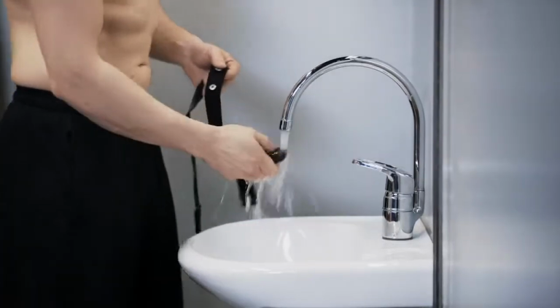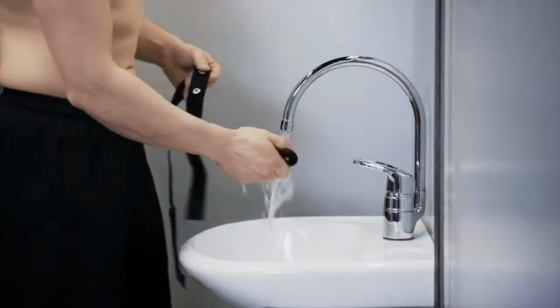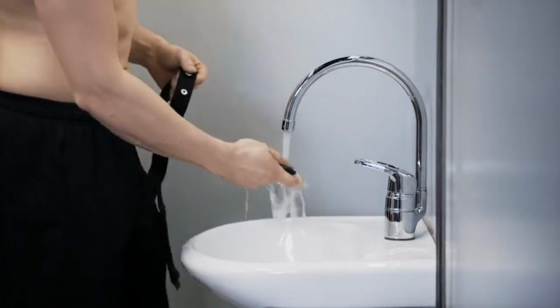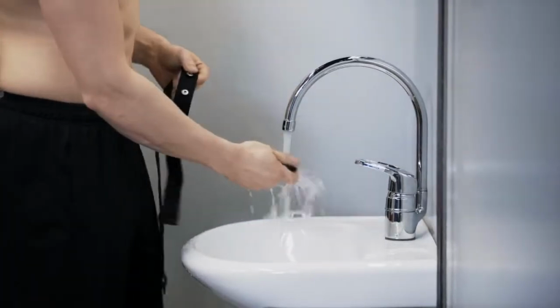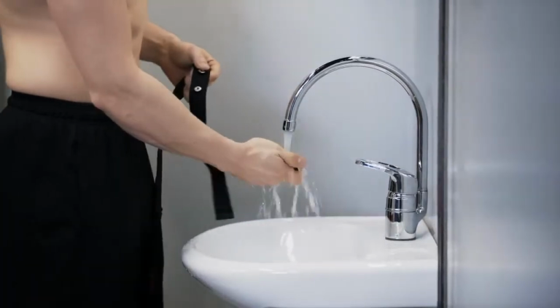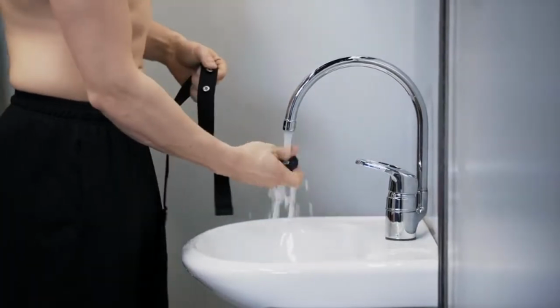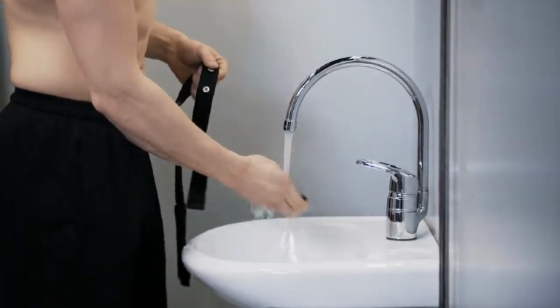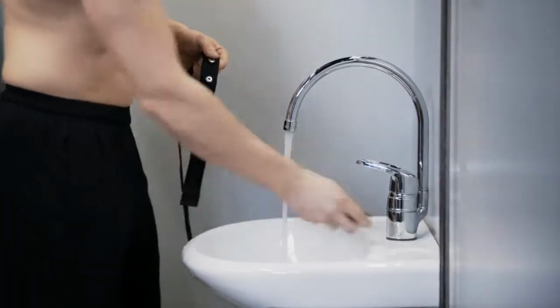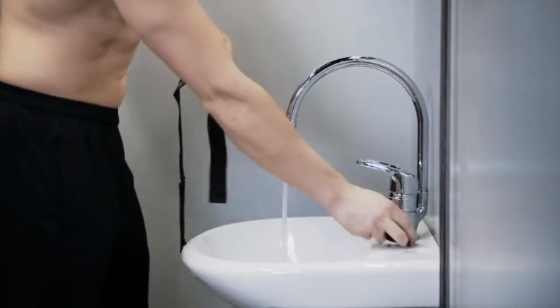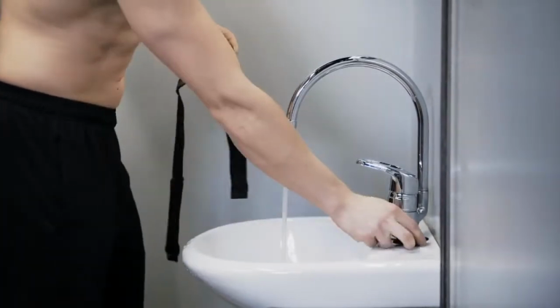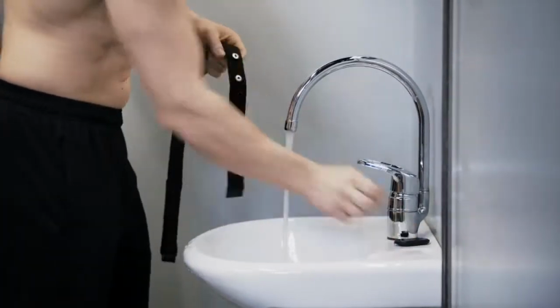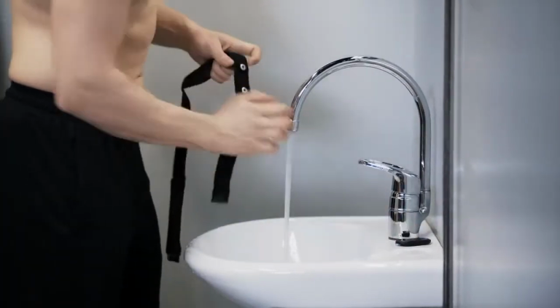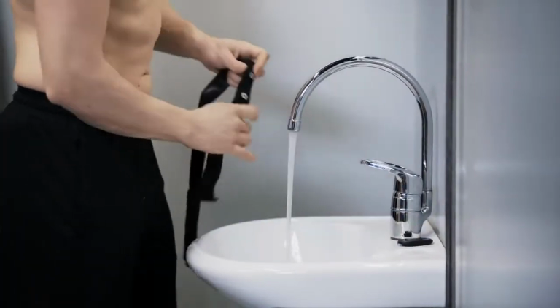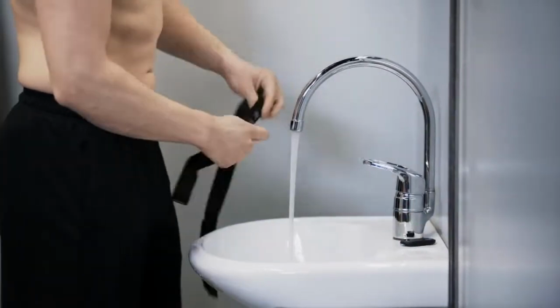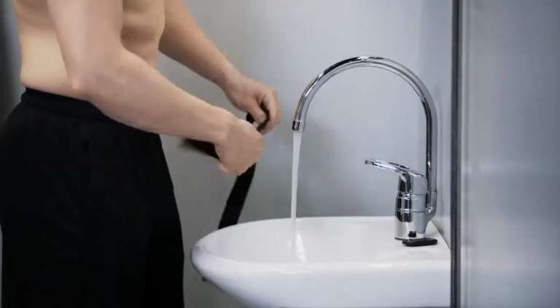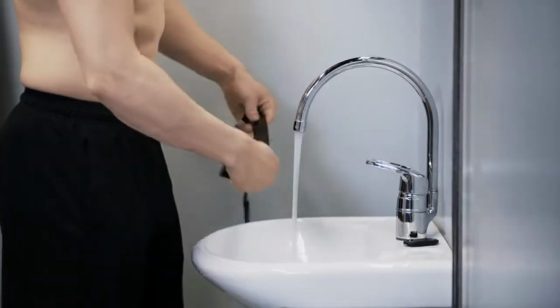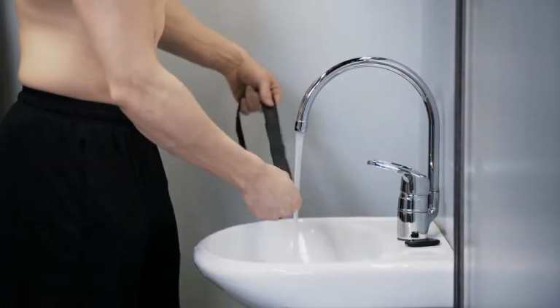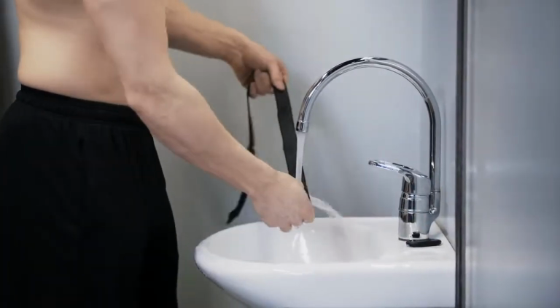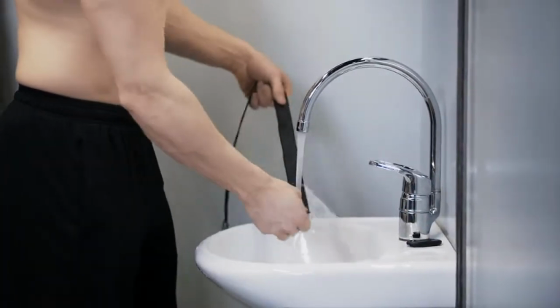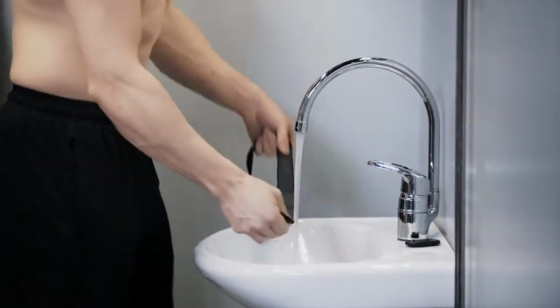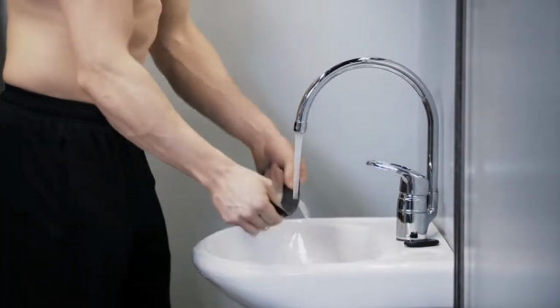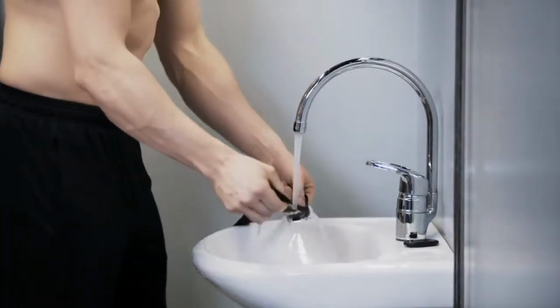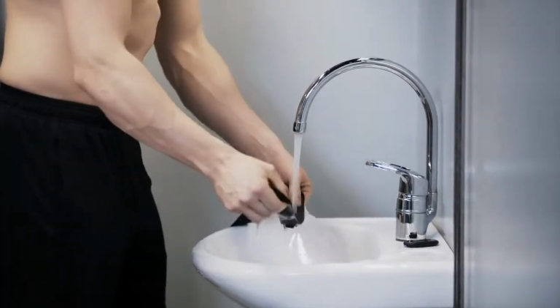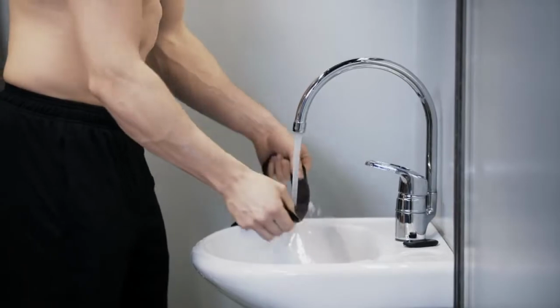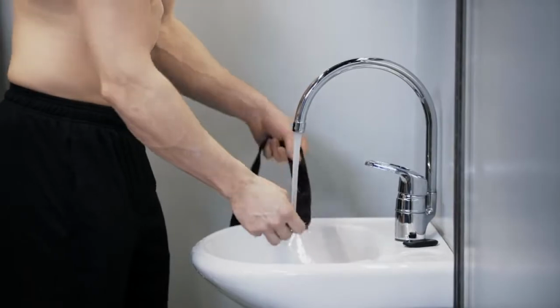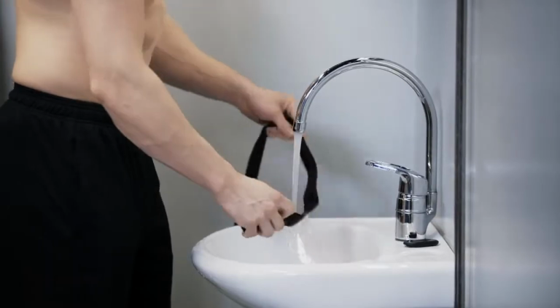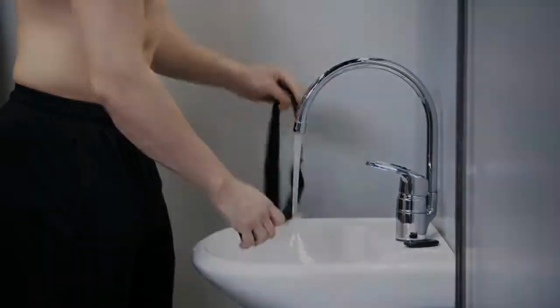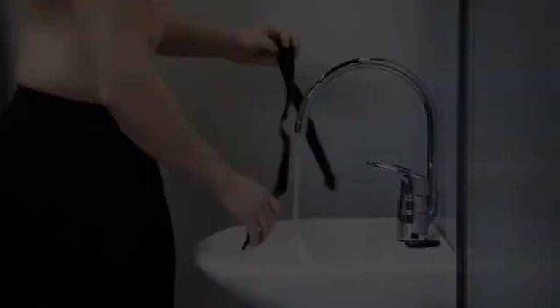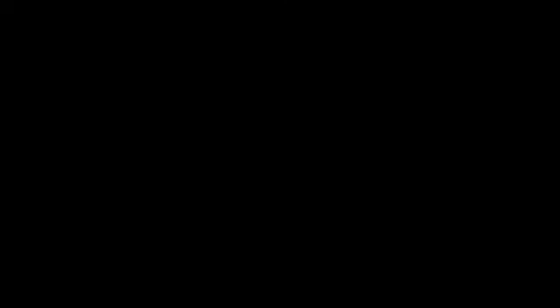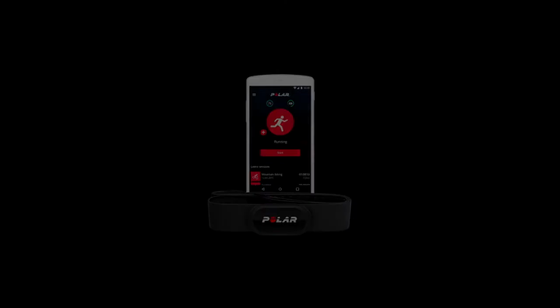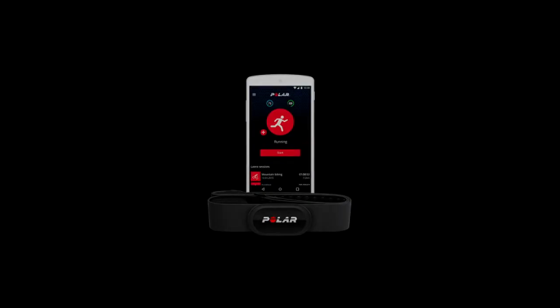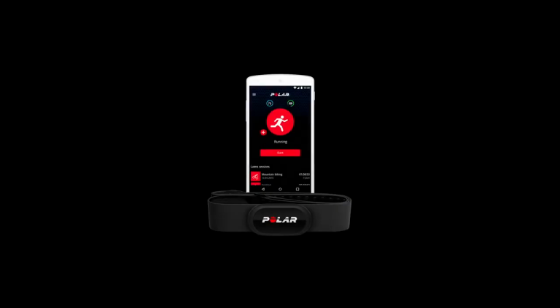Whatever you do, with the Polar H10, your heart rate monitoring is more accurate than ever.